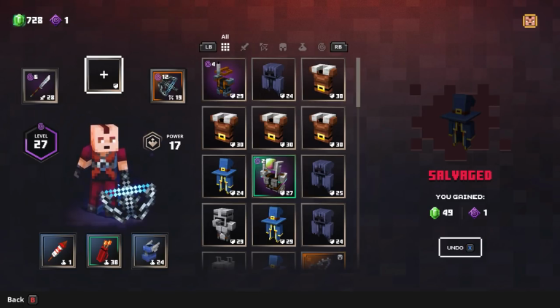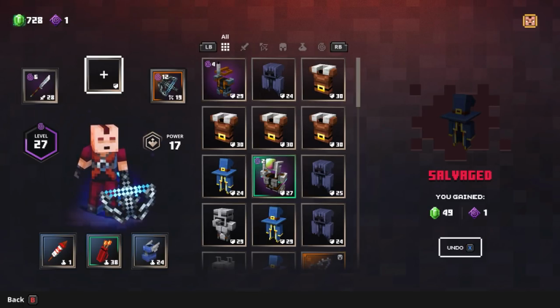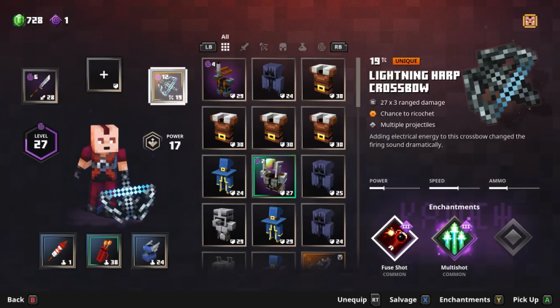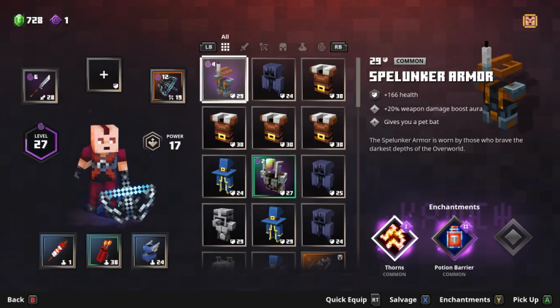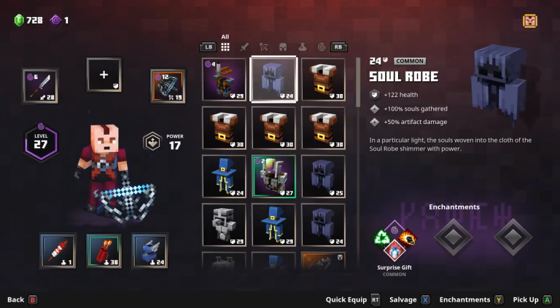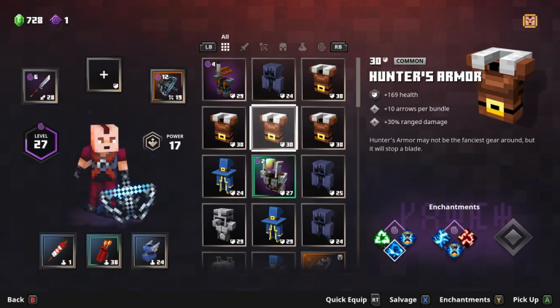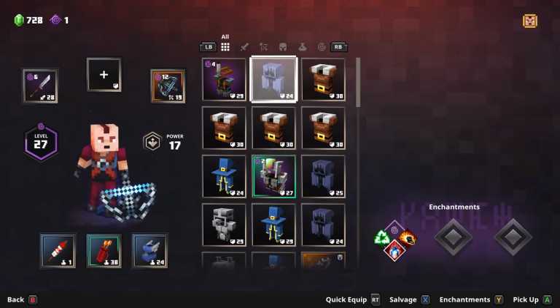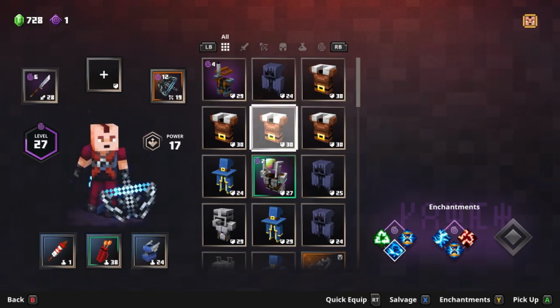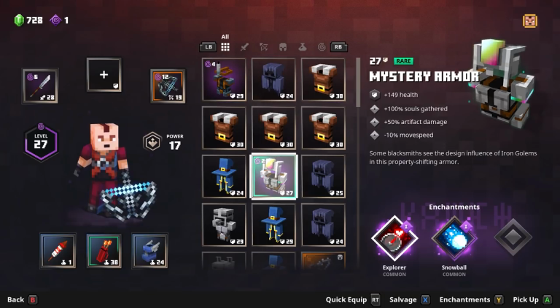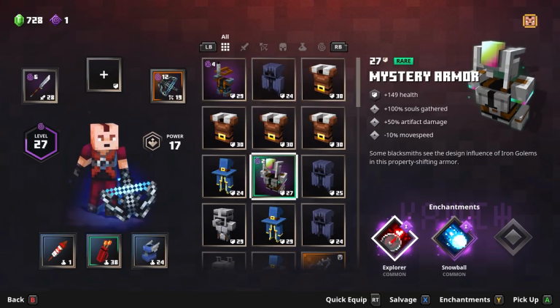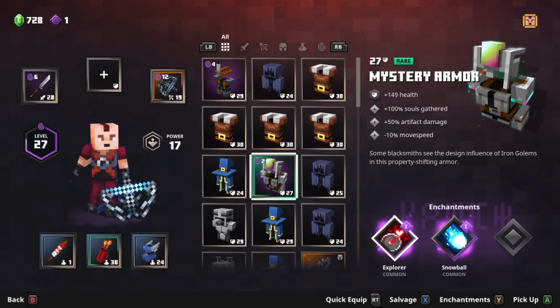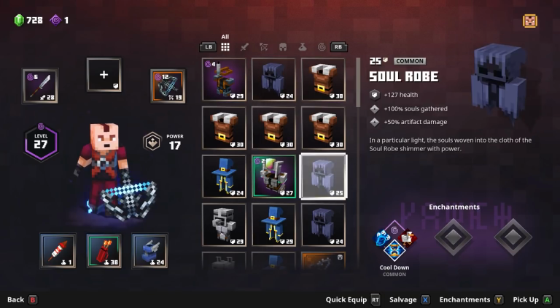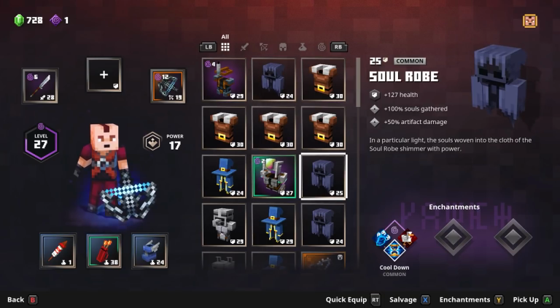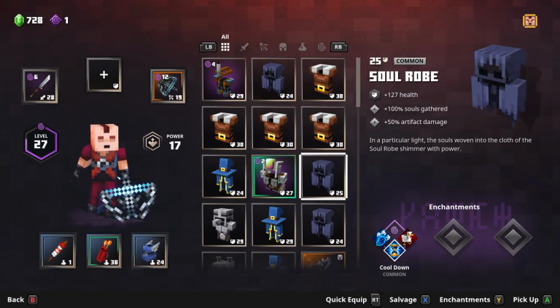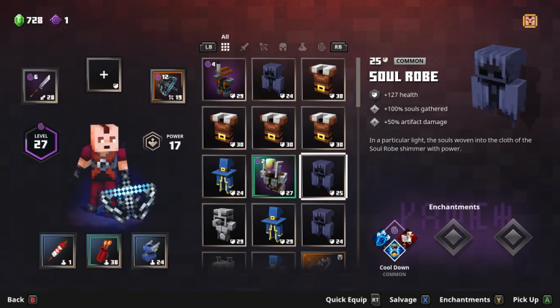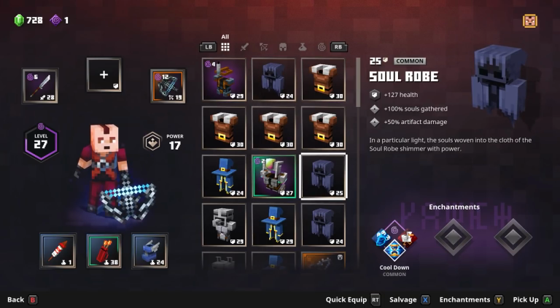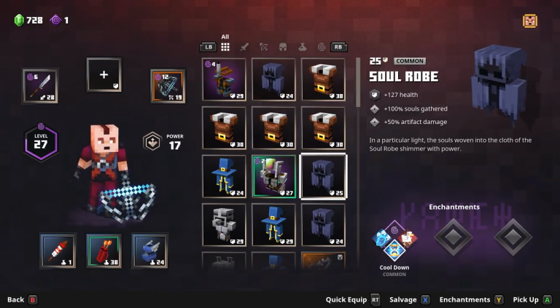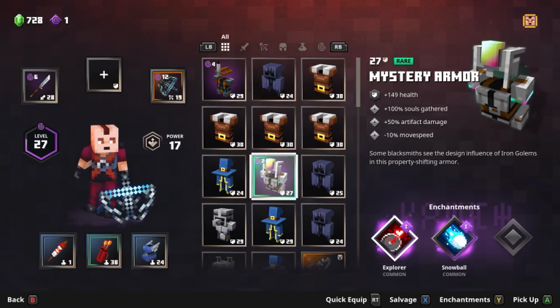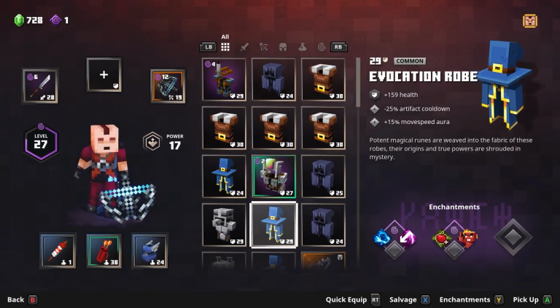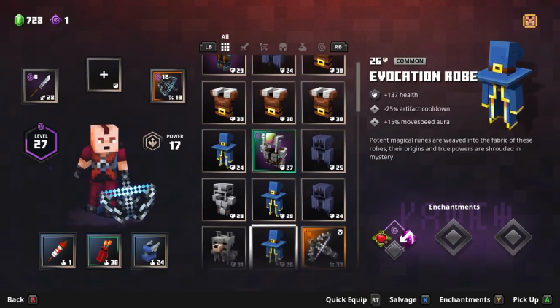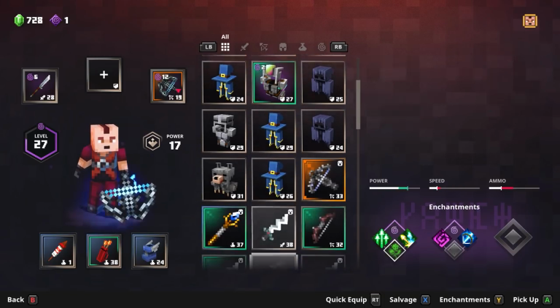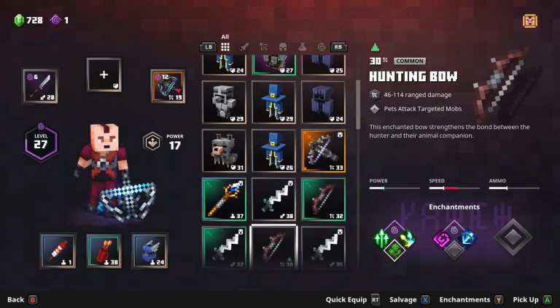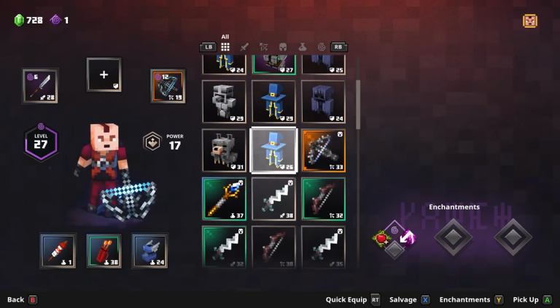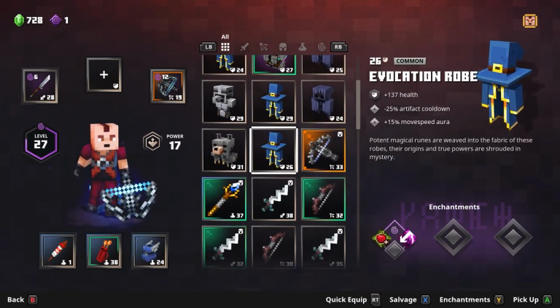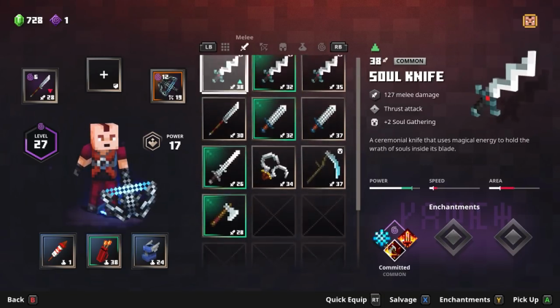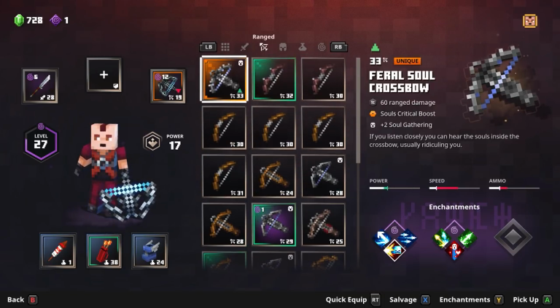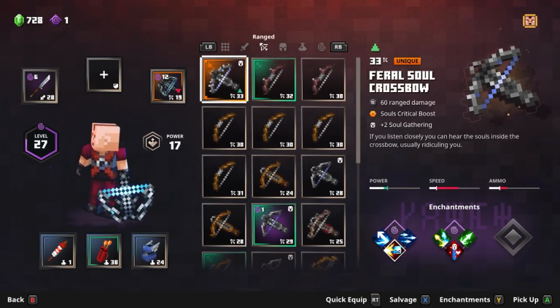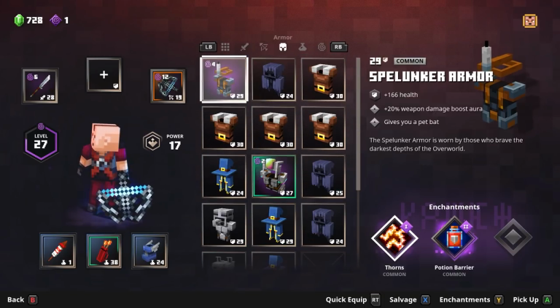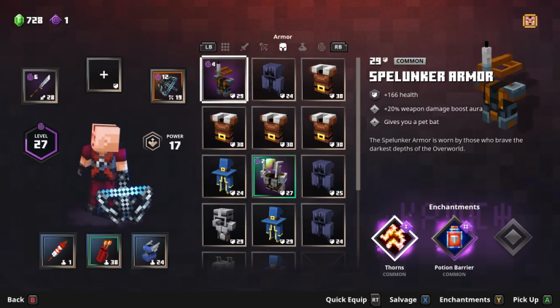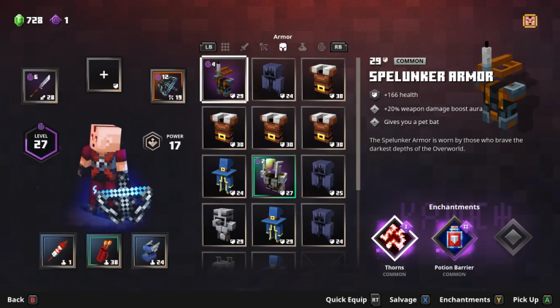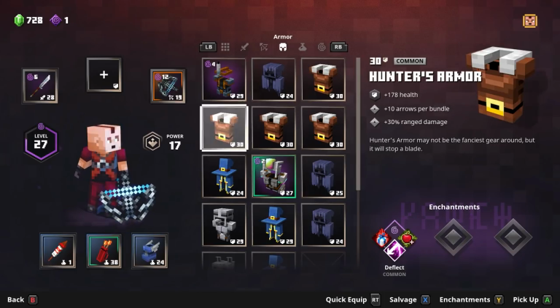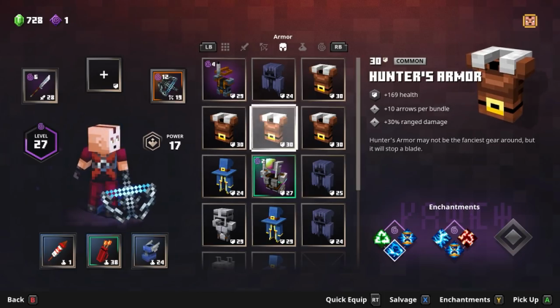The only way to get that enchant point back is to salvage the piece of gear. You get a little coin and your enchant point back. That was a pretty good piece of gear, but you get so much gear in this game it won't take long to find something better.